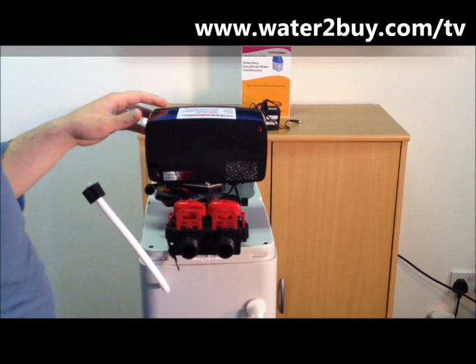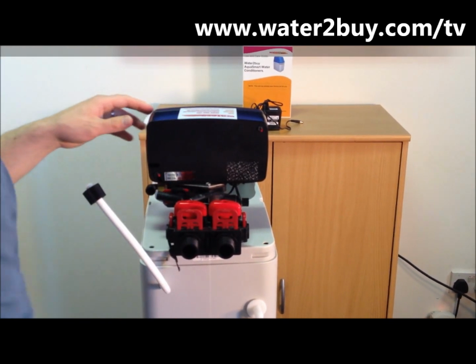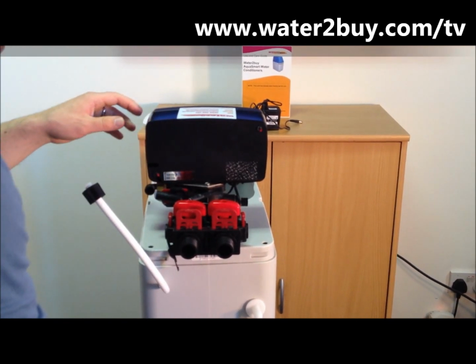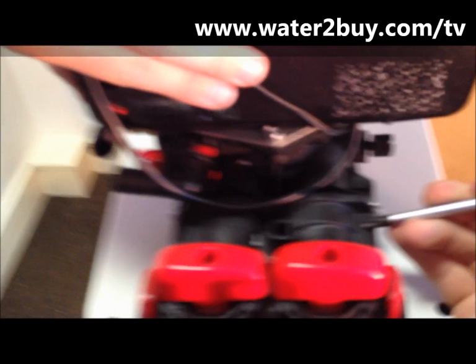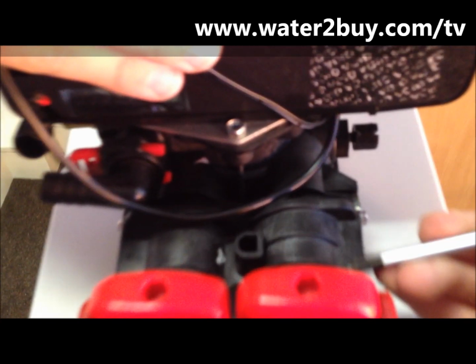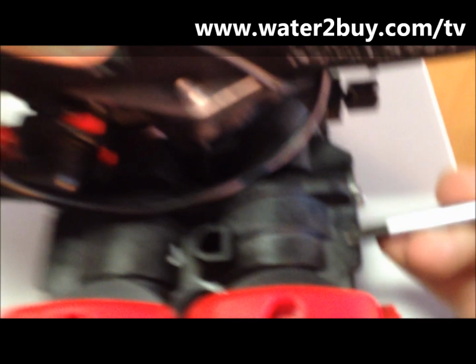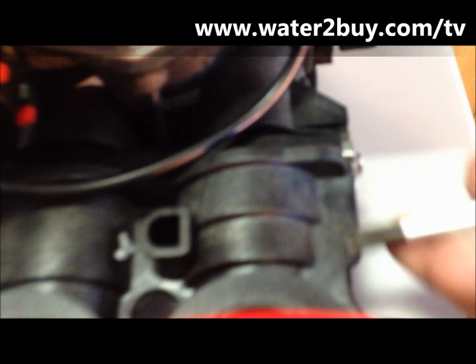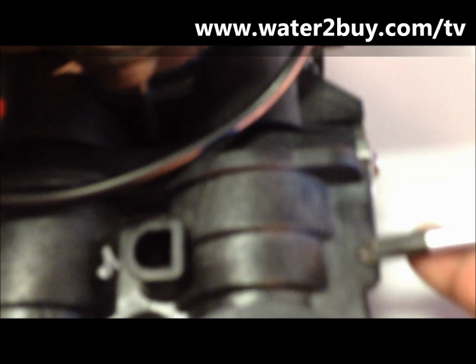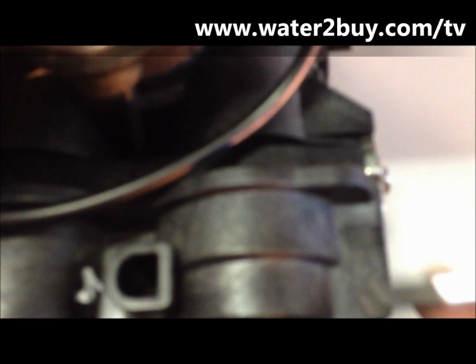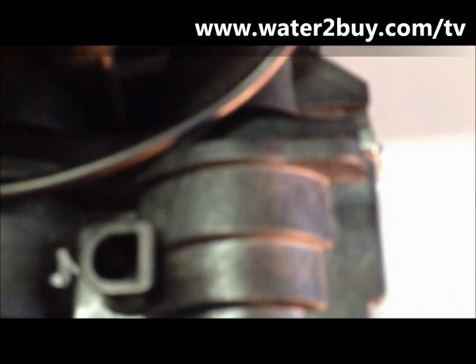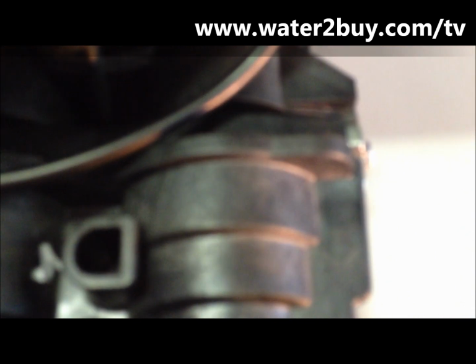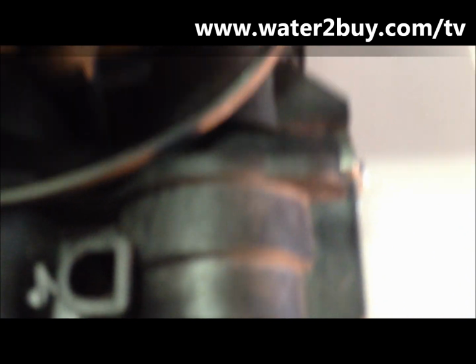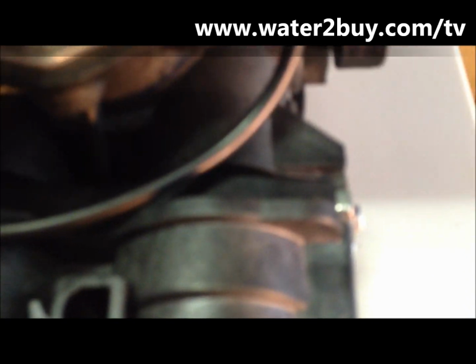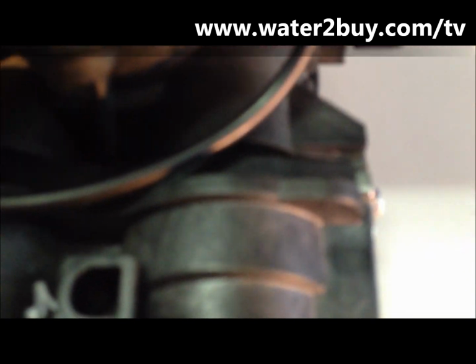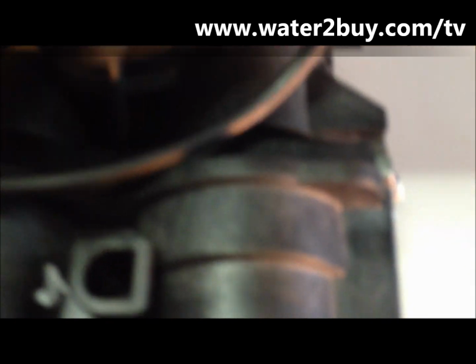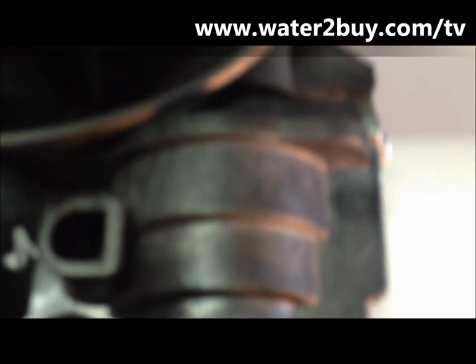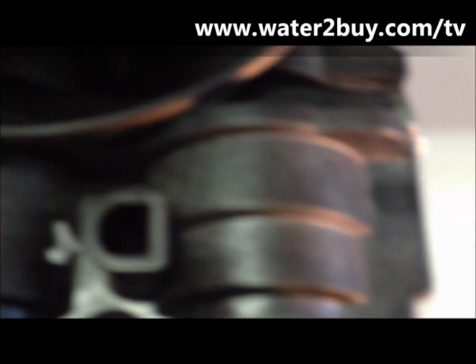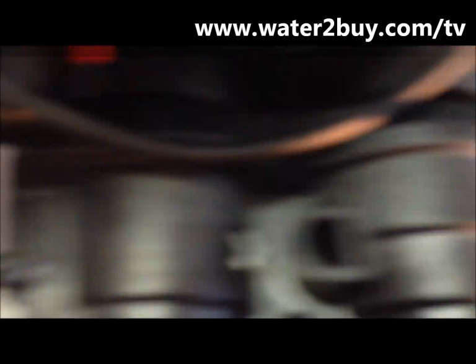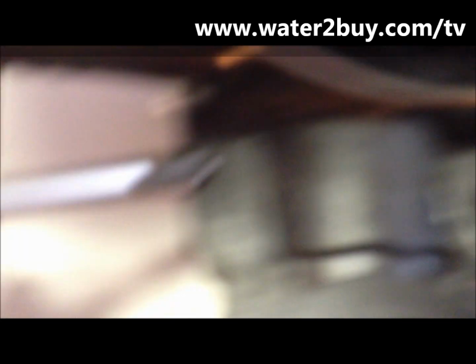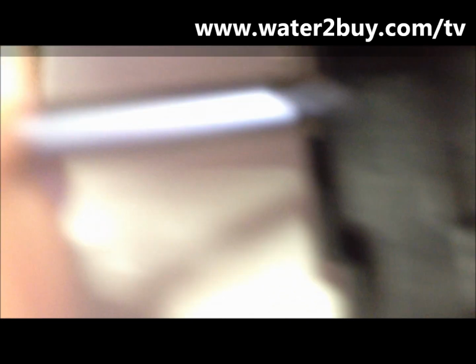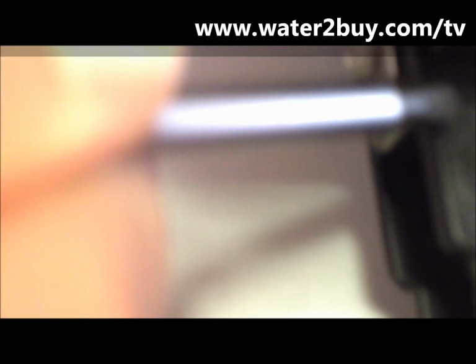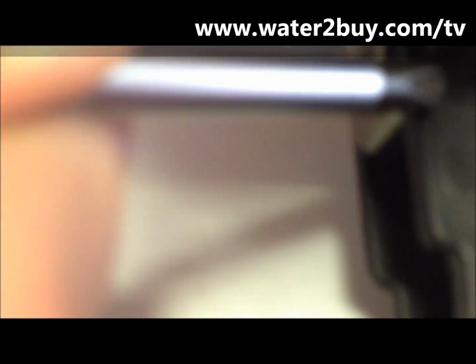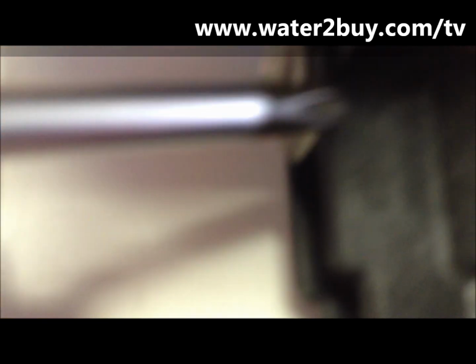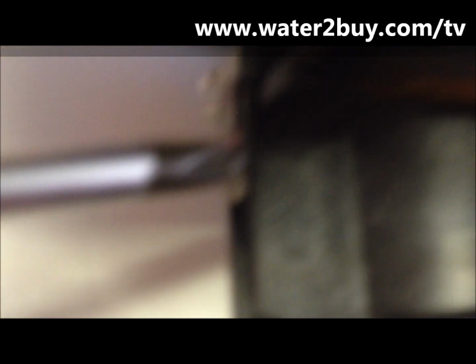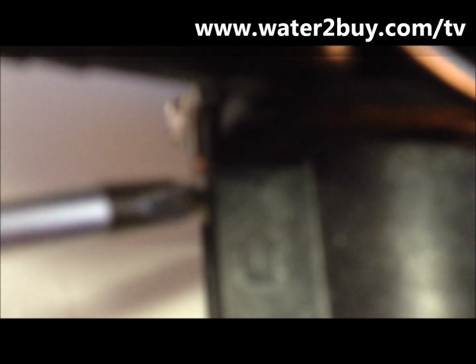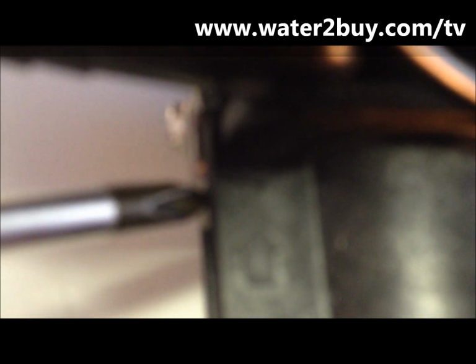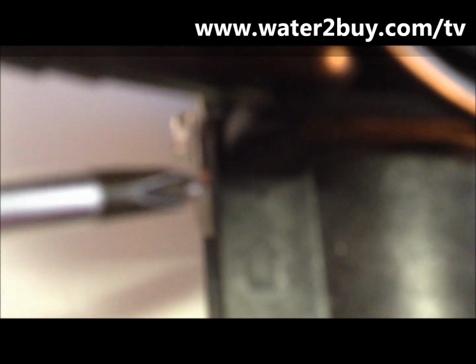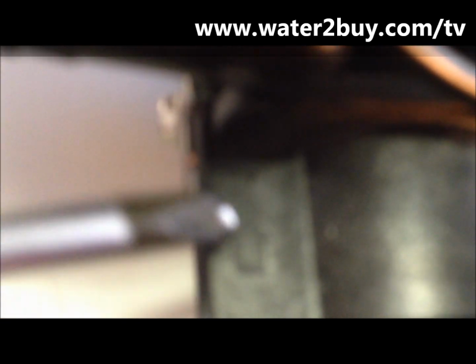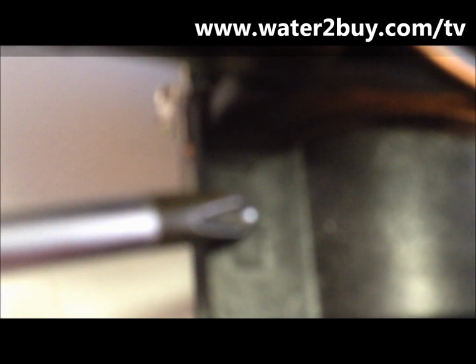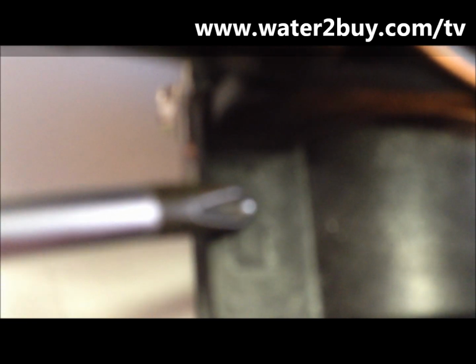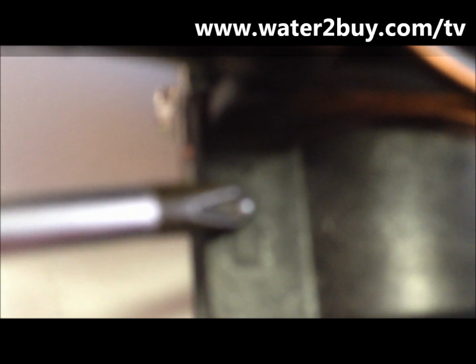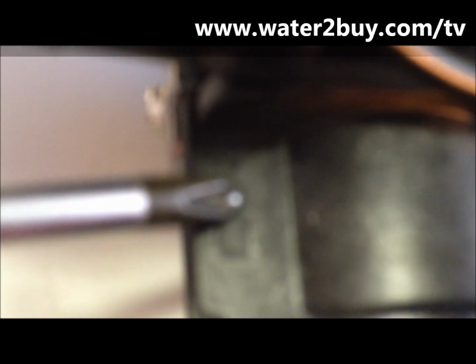Step 3: Note the flow direction arrows on top of the bypass assembly. These must match the flow direction of your water supply.